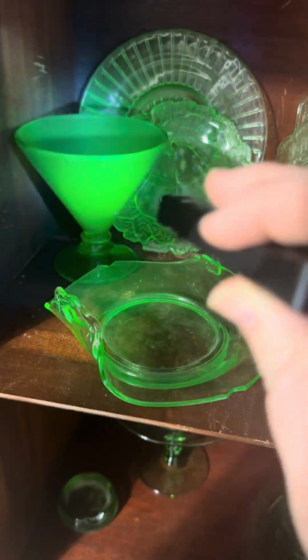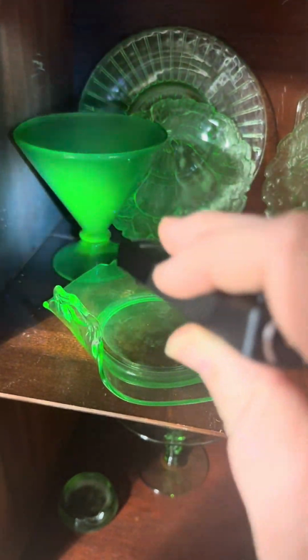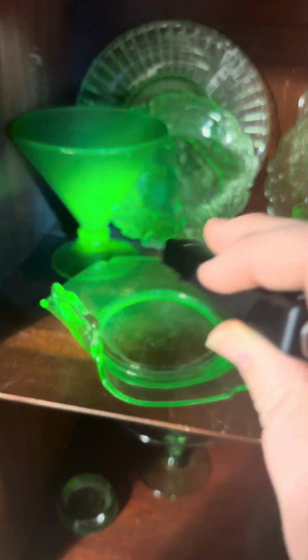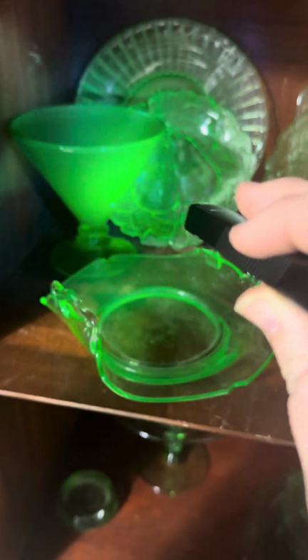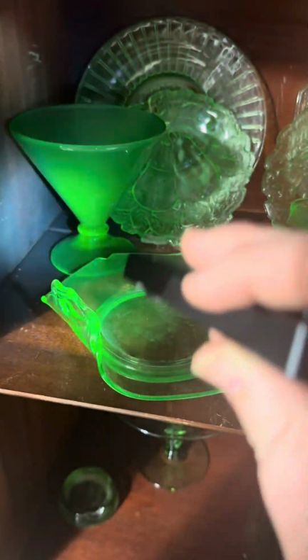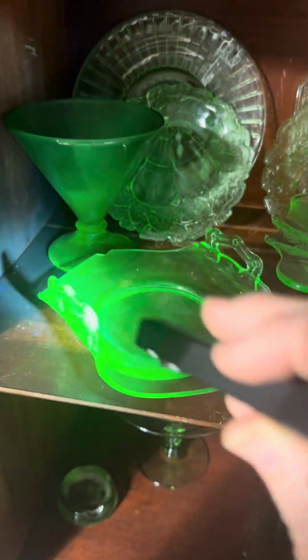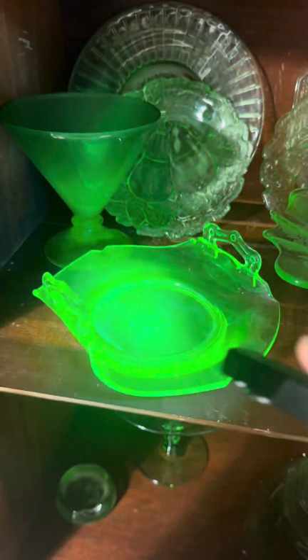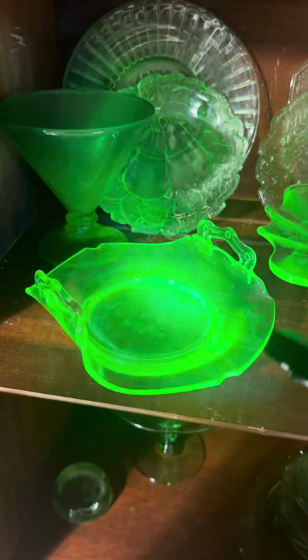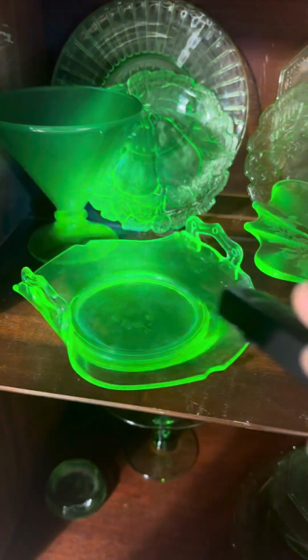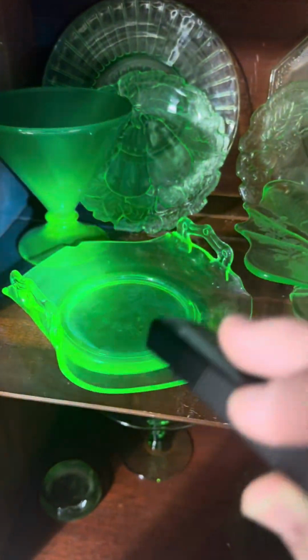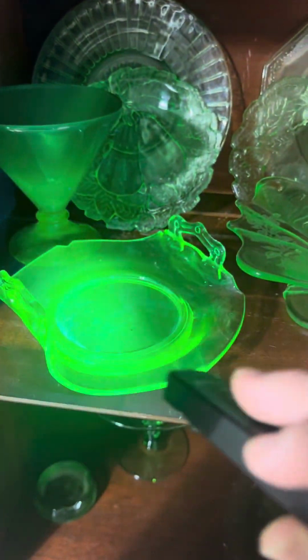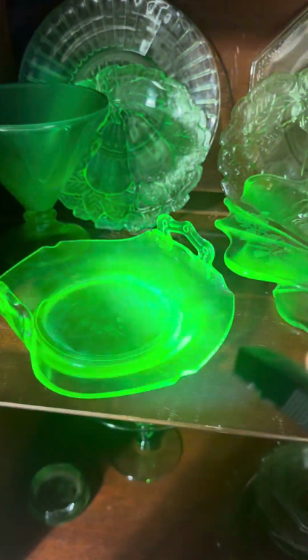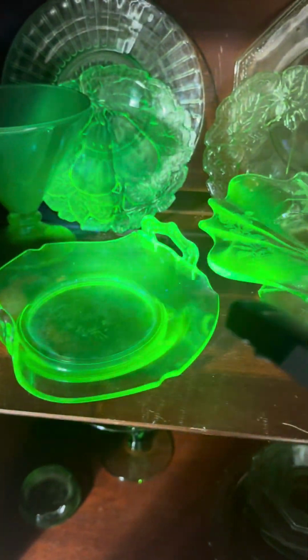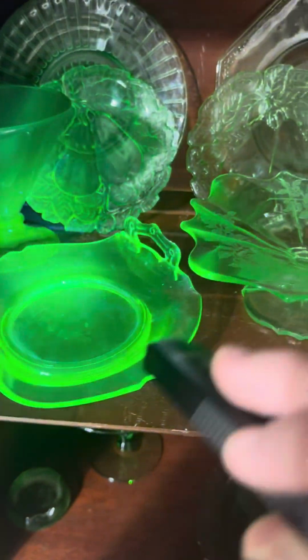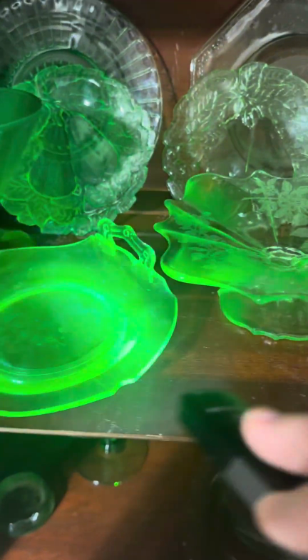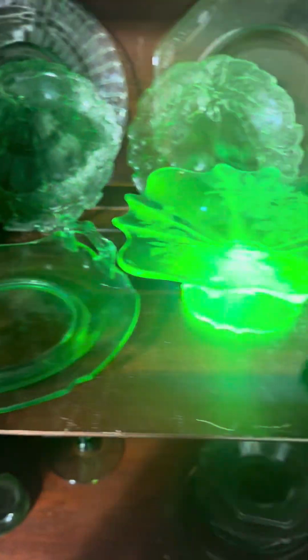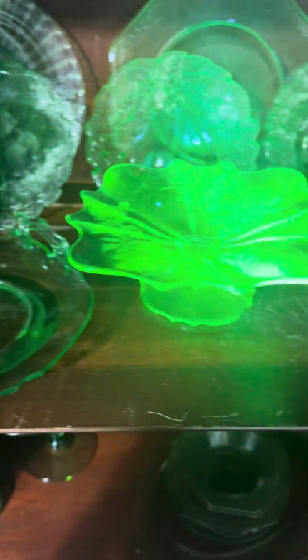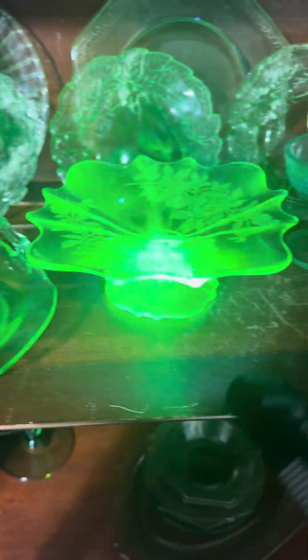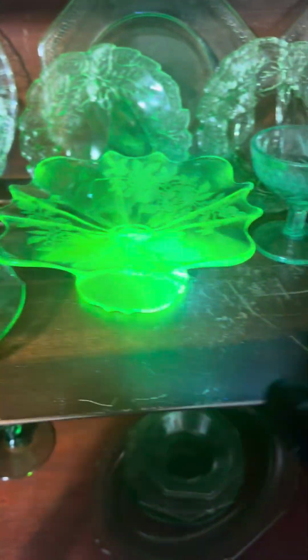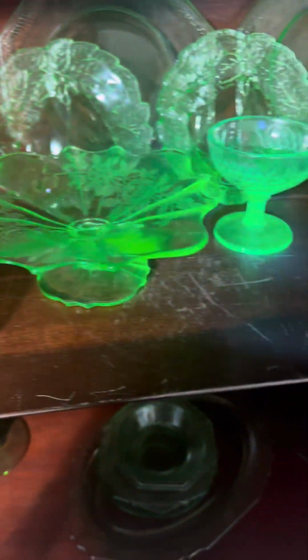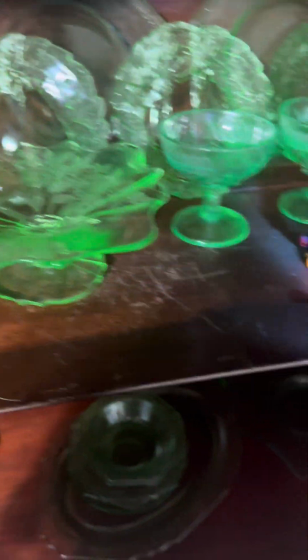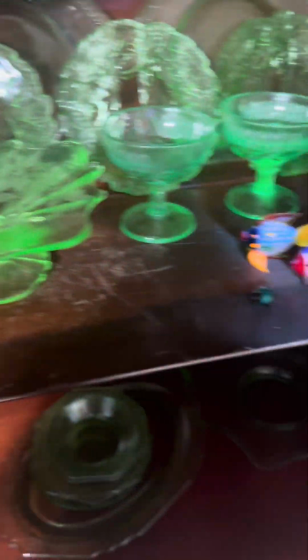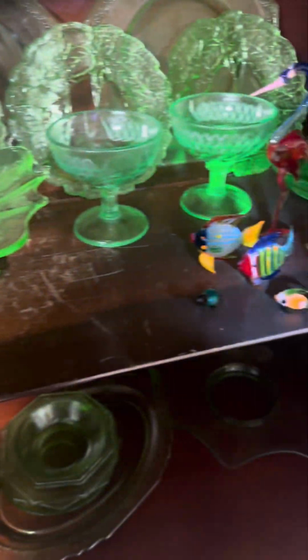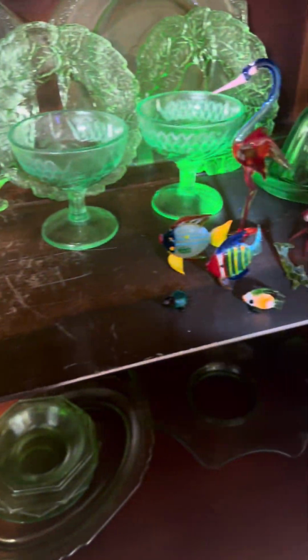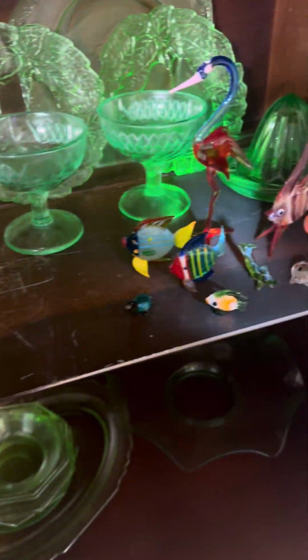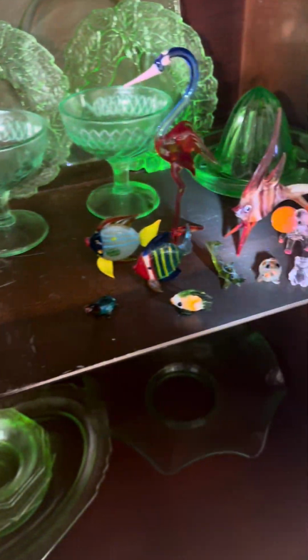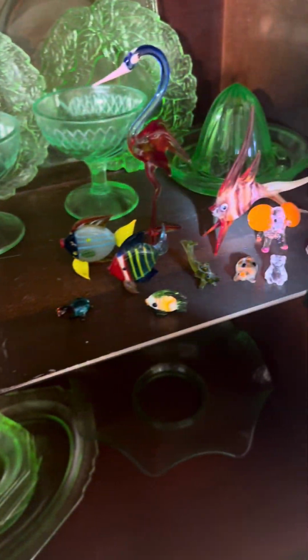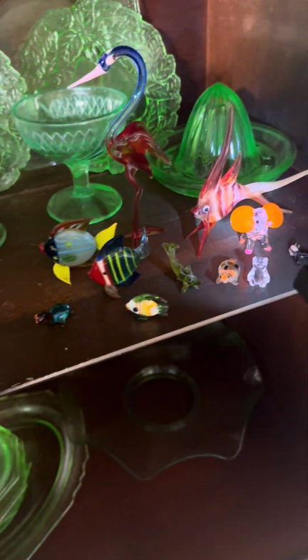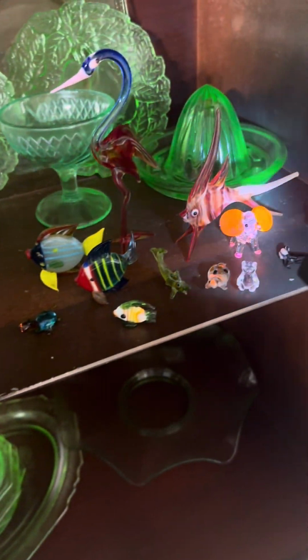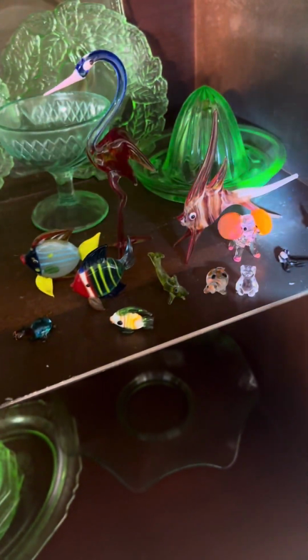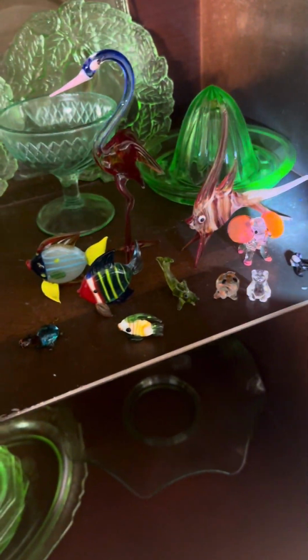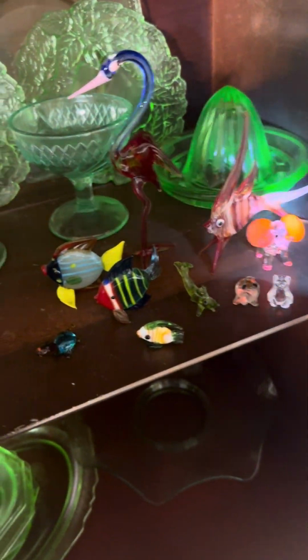My next goal at the antique store is to find some uranium-glazed pottery, and I'm super excited.